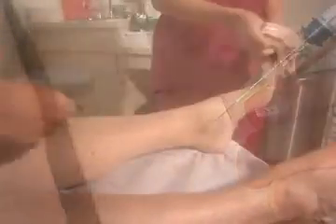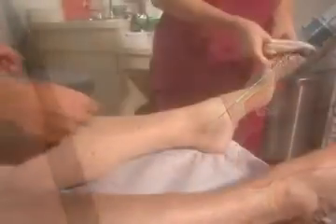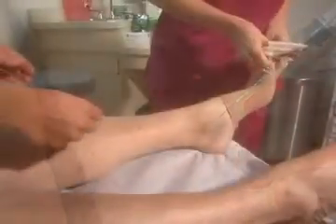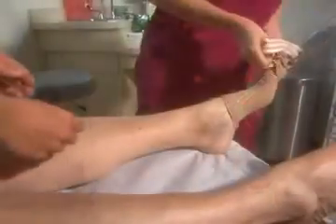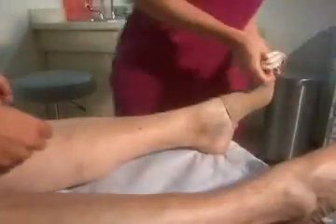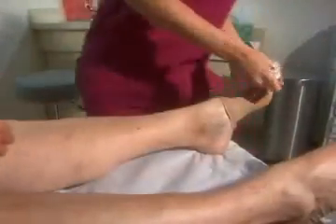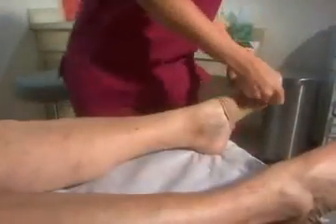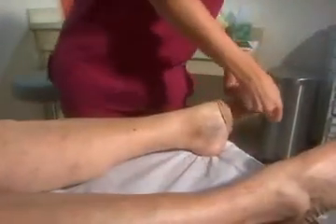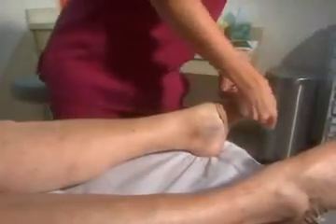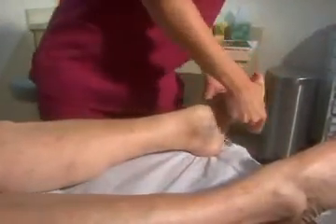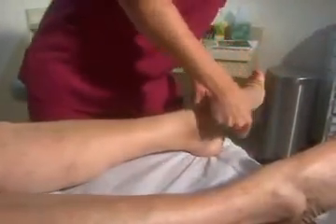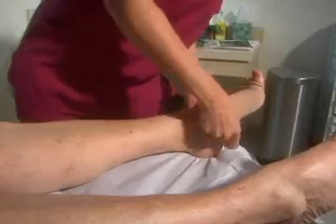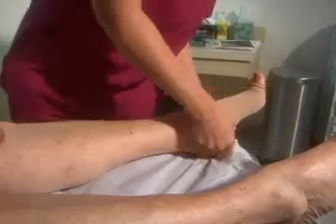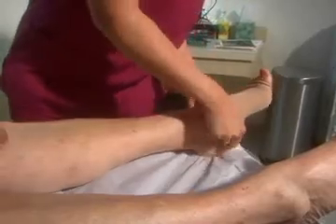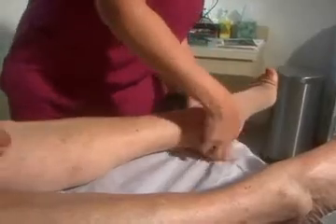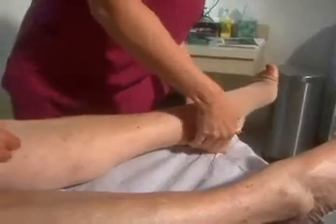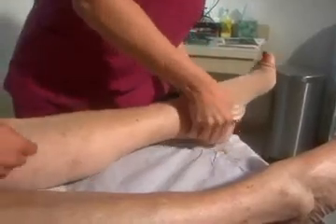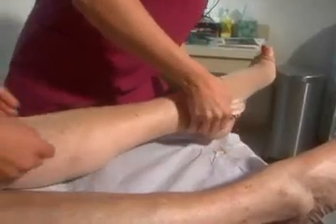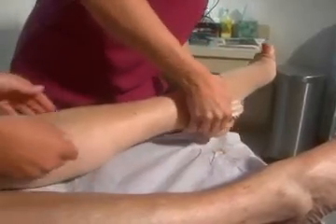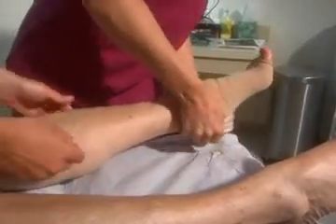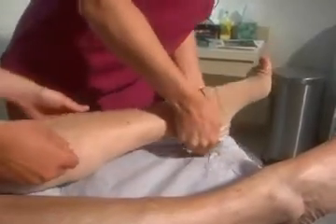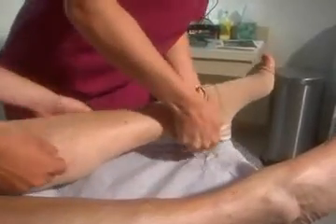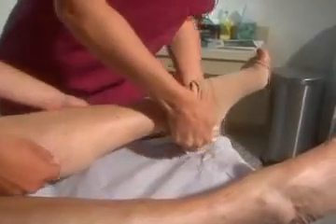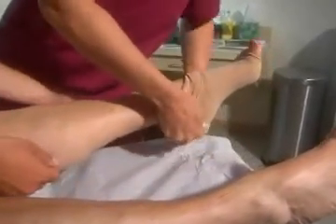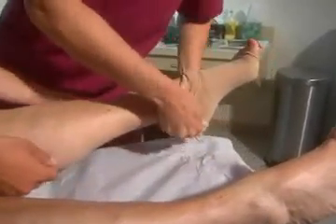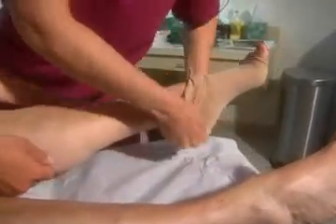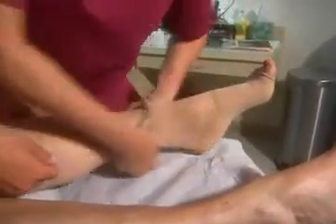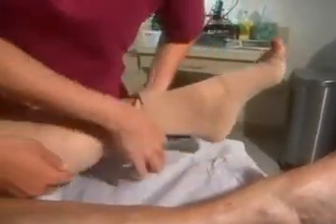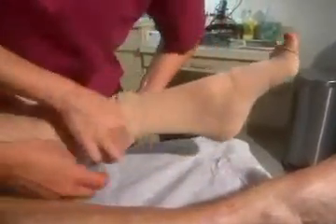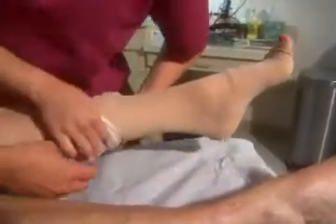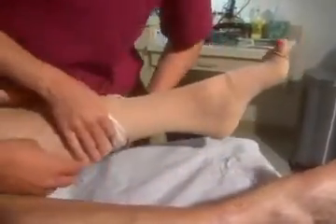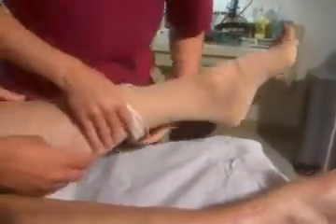Compression hose are then worn after each procedure for approximately three to five days.